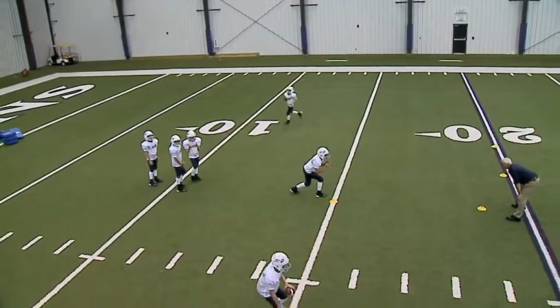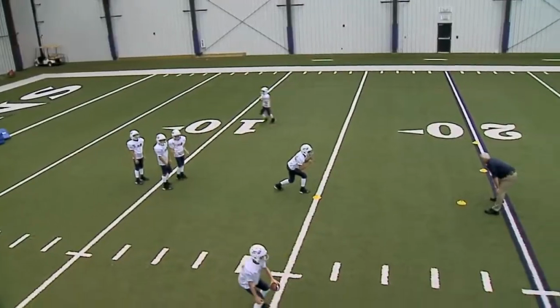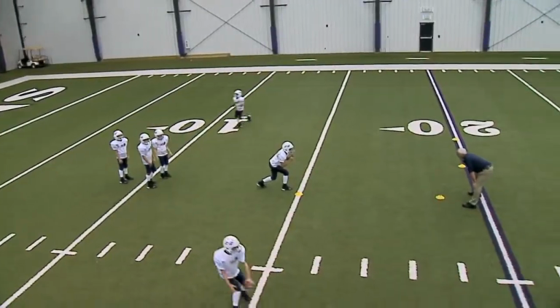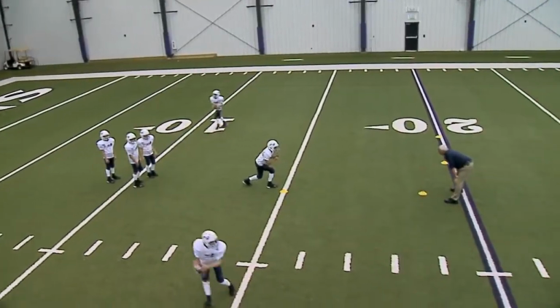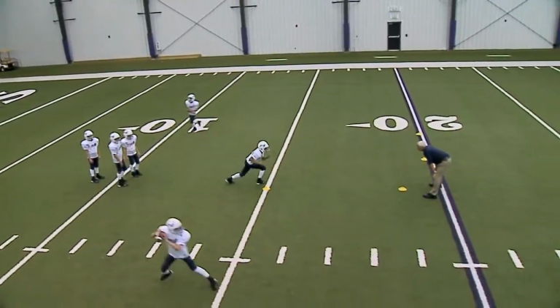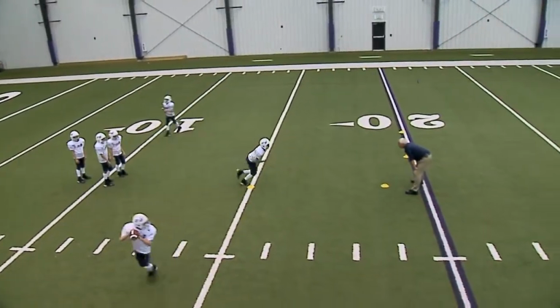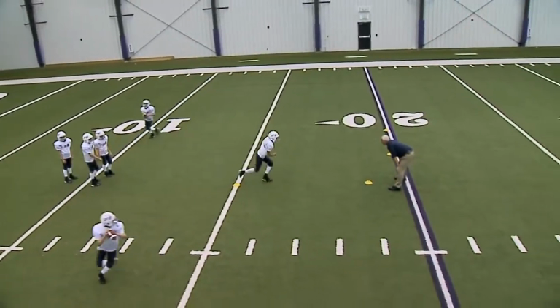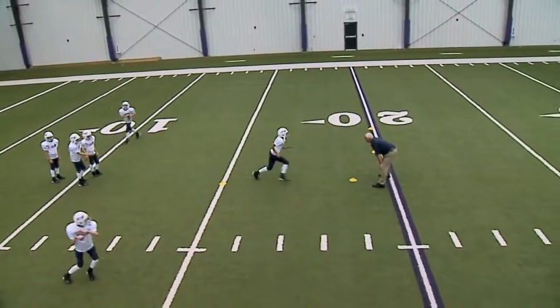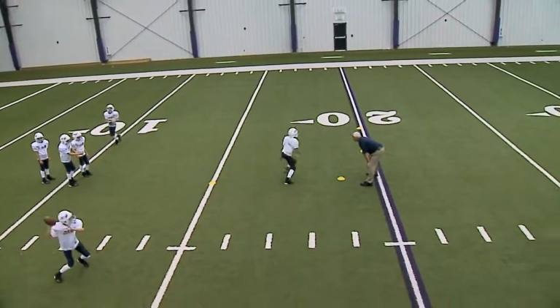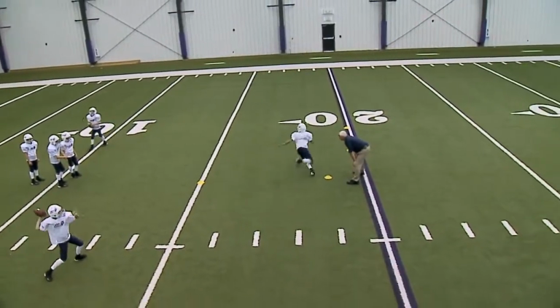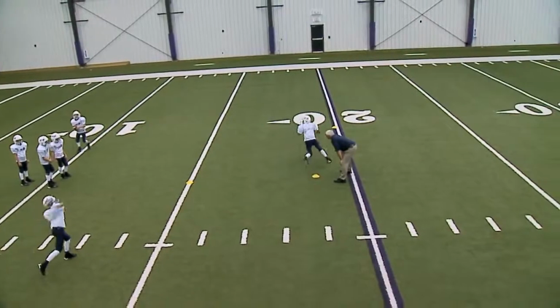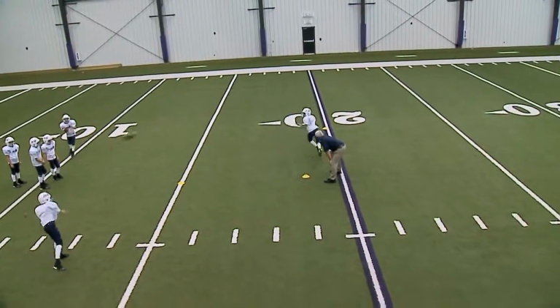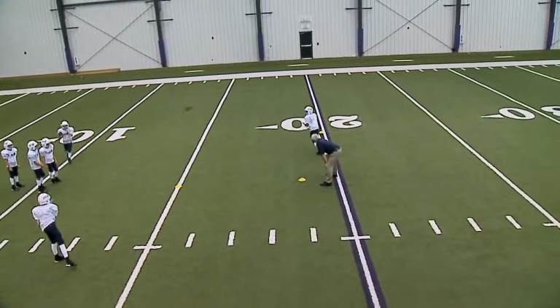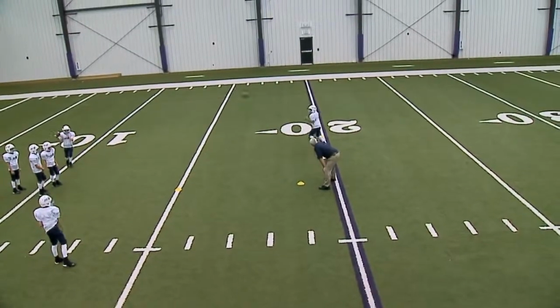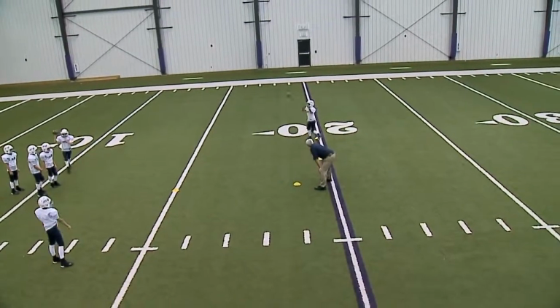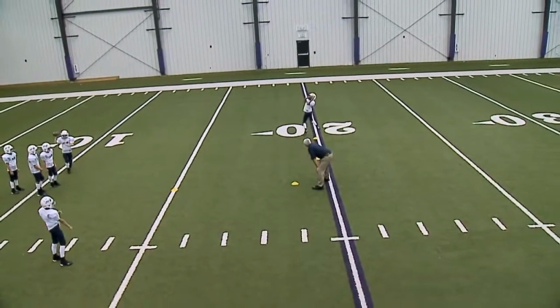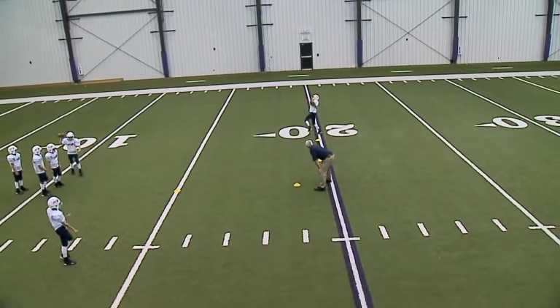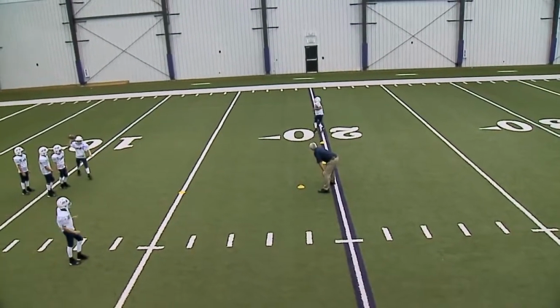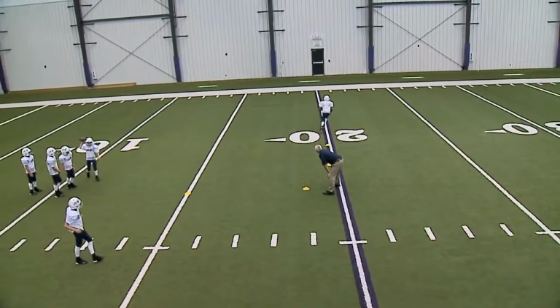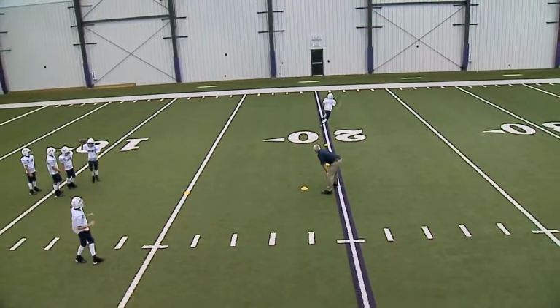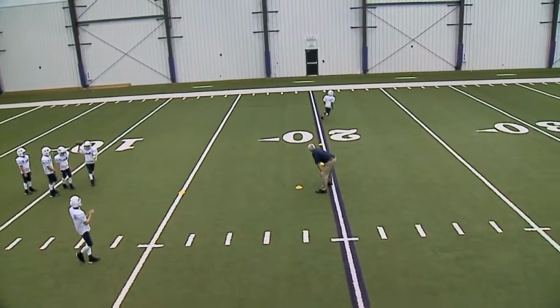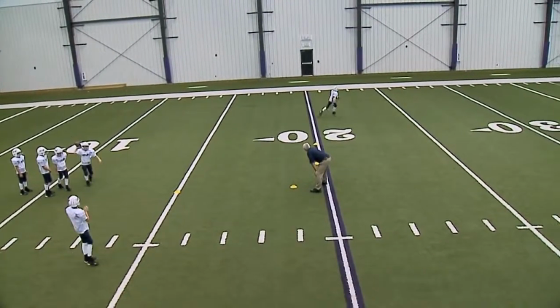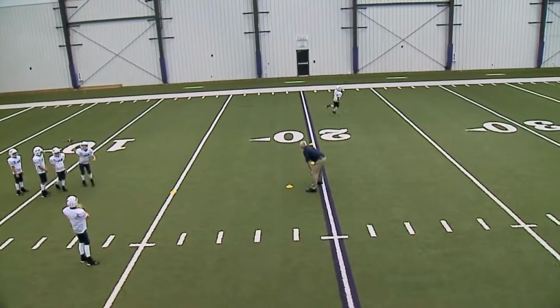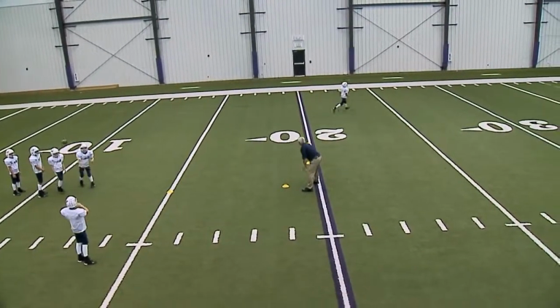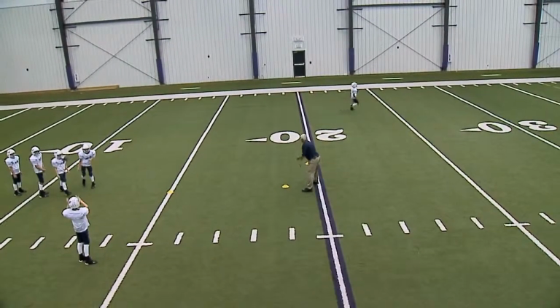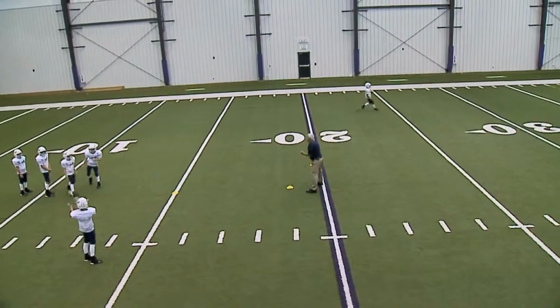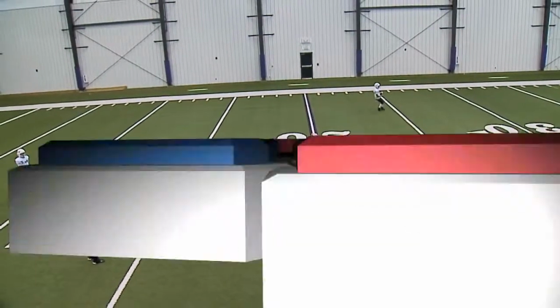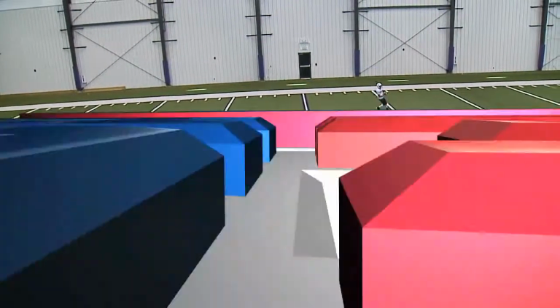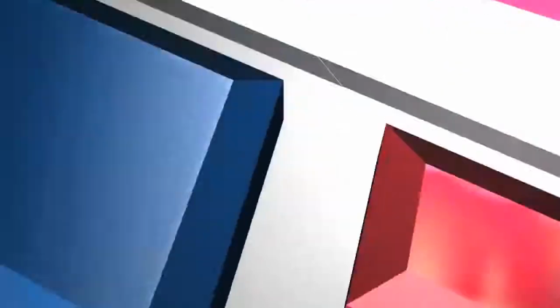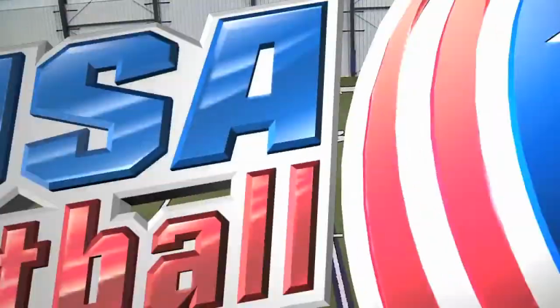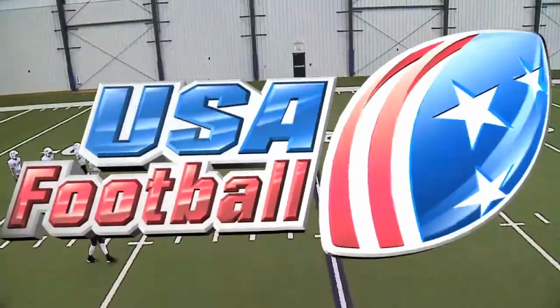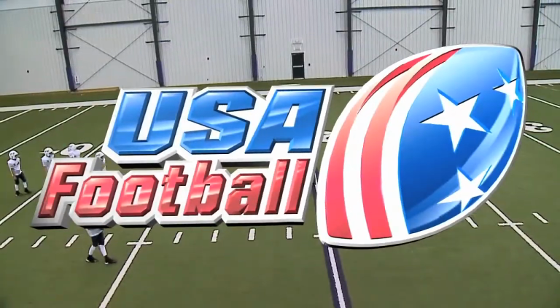Set, hut. There we go. Good. Ball's going to be in the left arm.